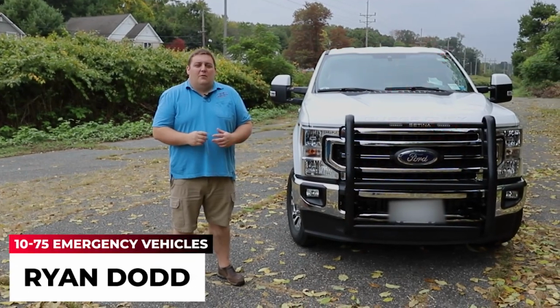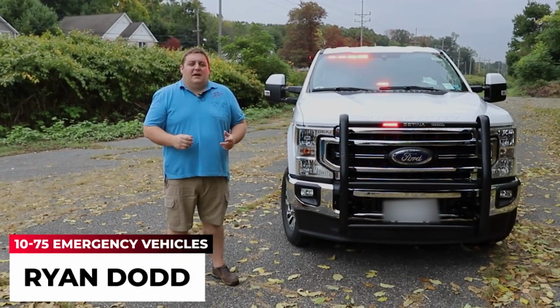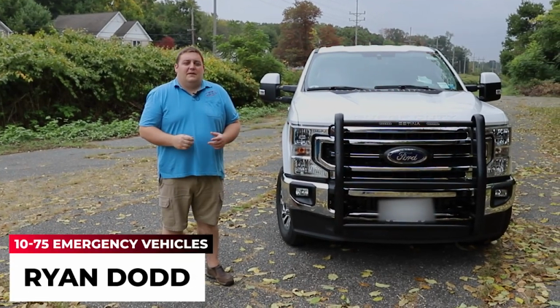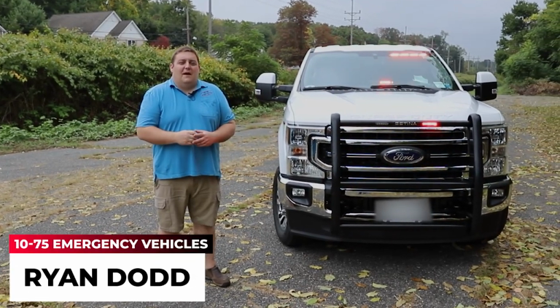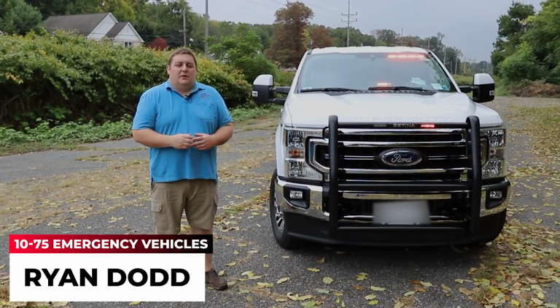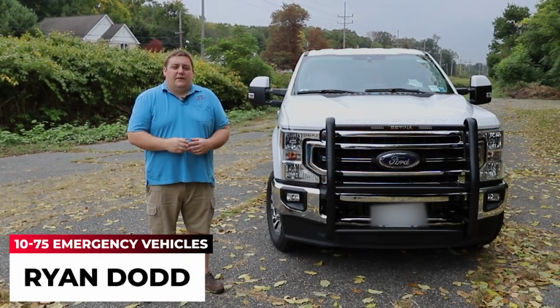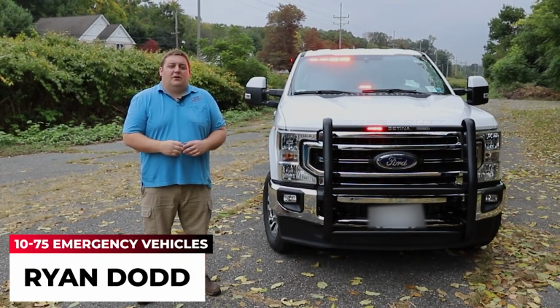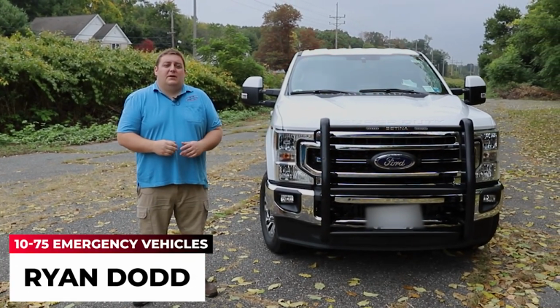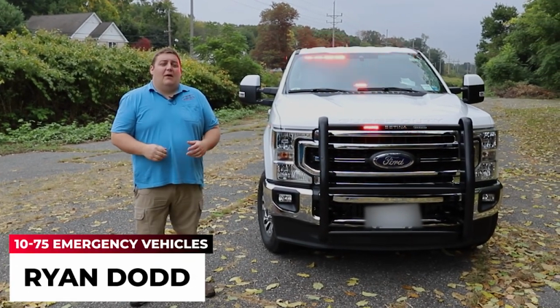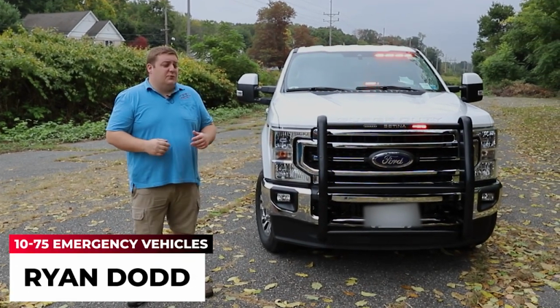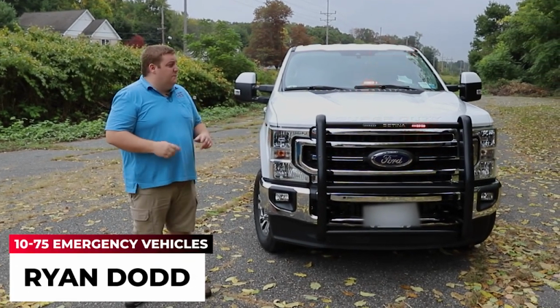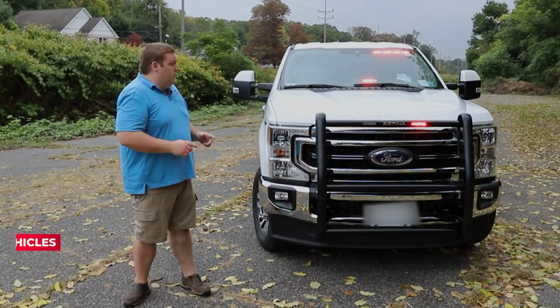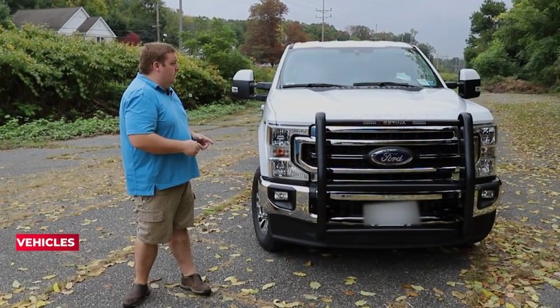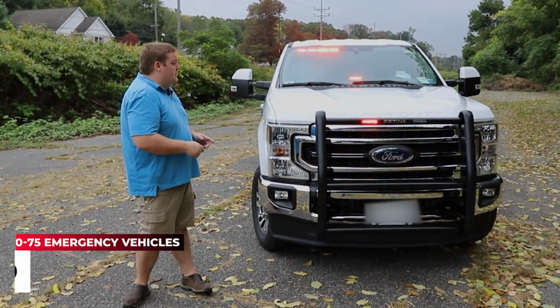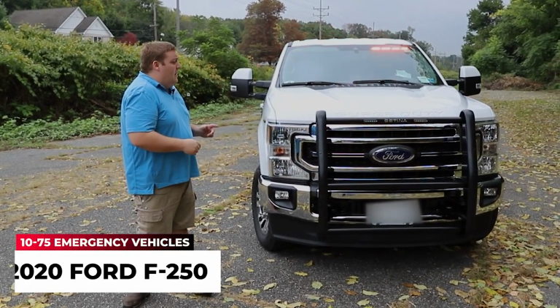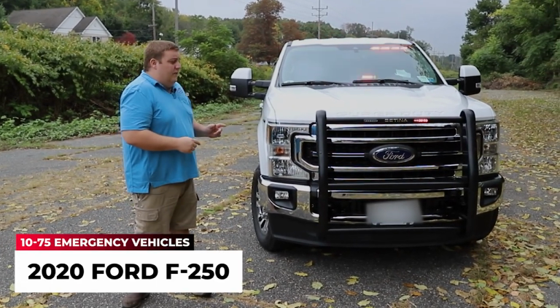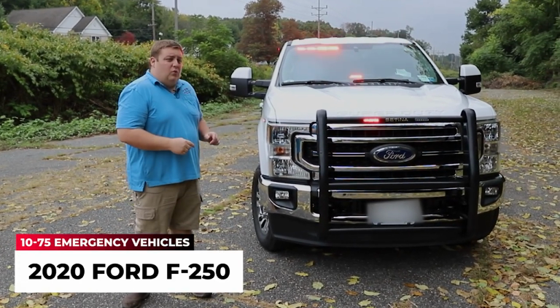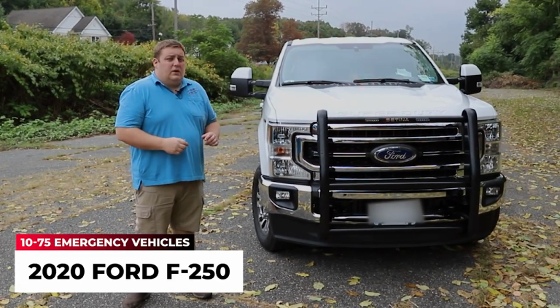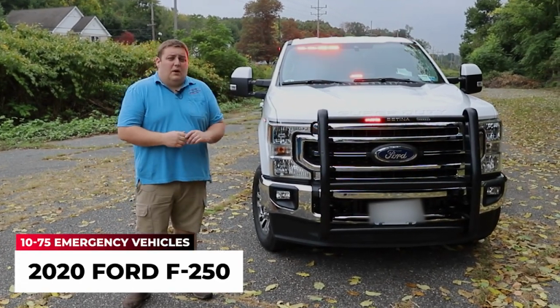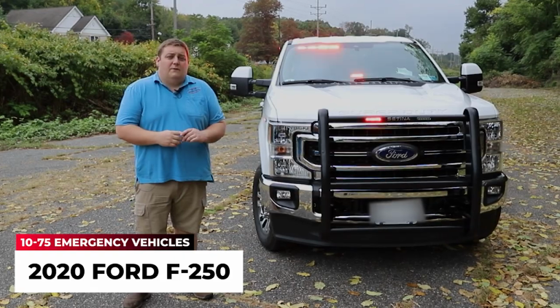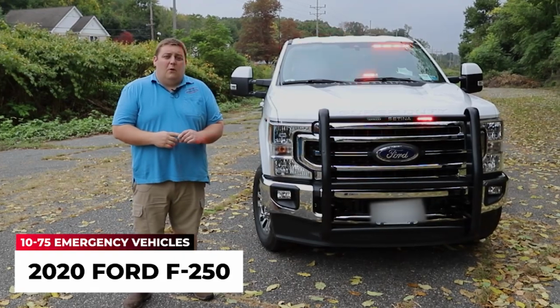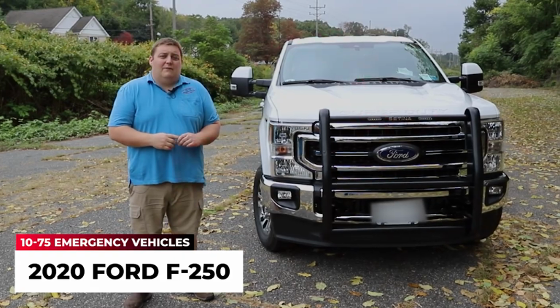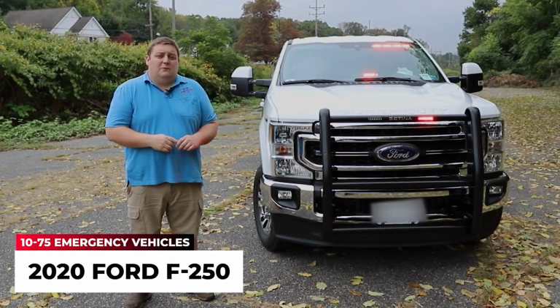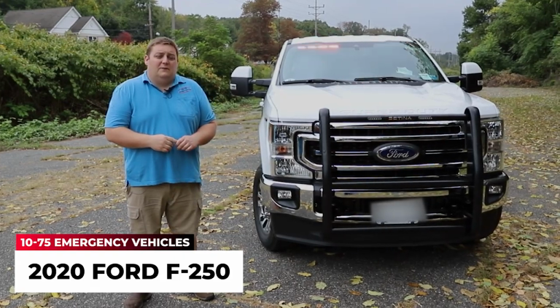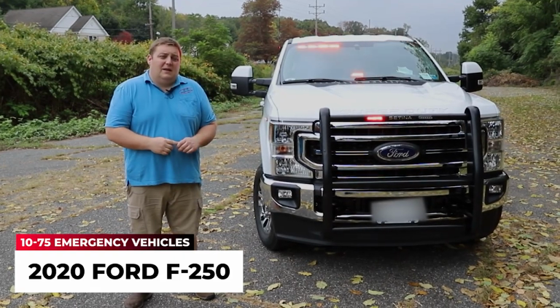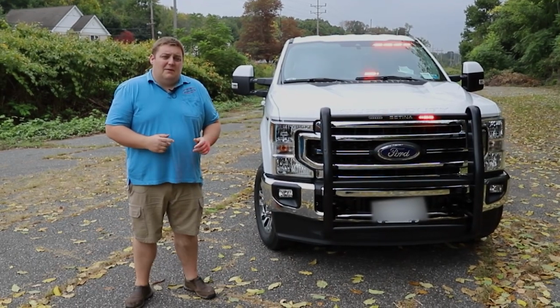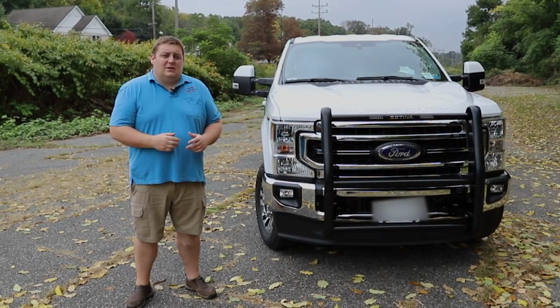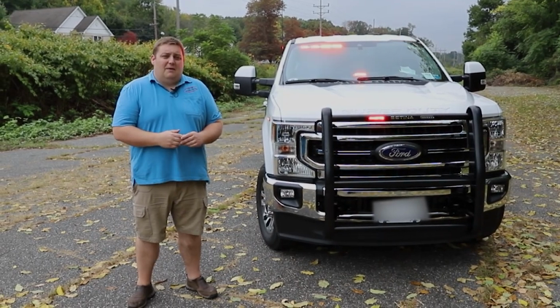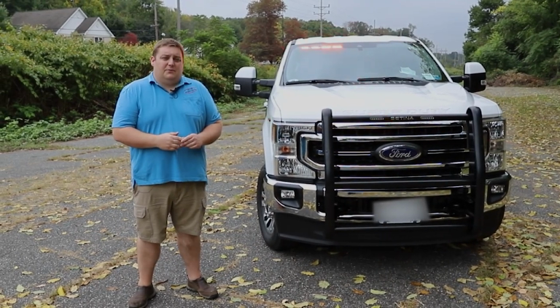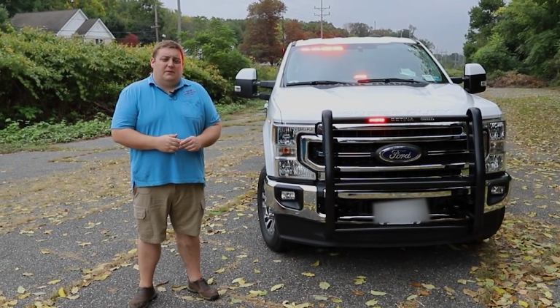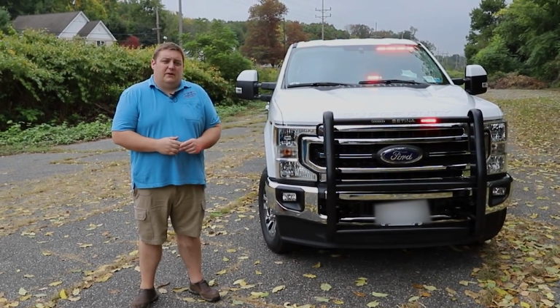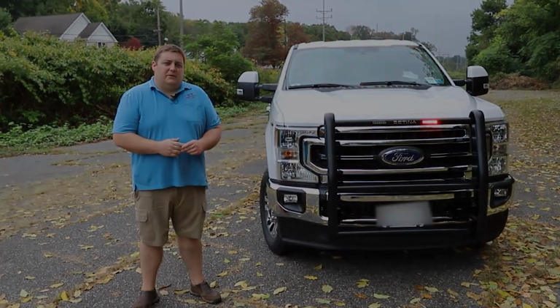It's Ryan with 1075 Emergency Vehicles. Come check out this week's build showcase of this 2020 Ford F-250 EMS Command and Response Vehicle.